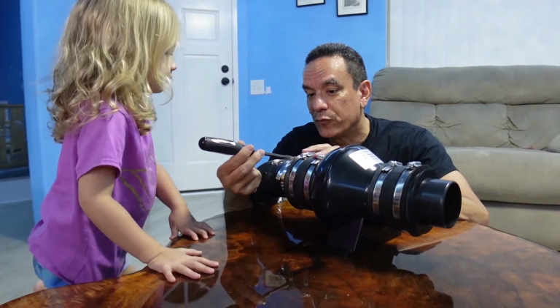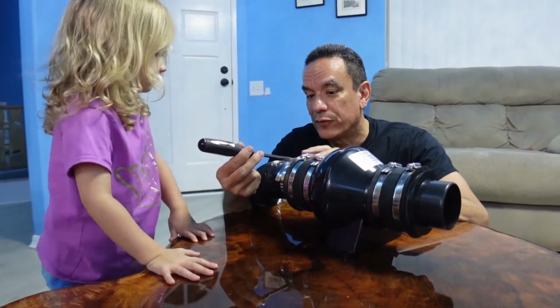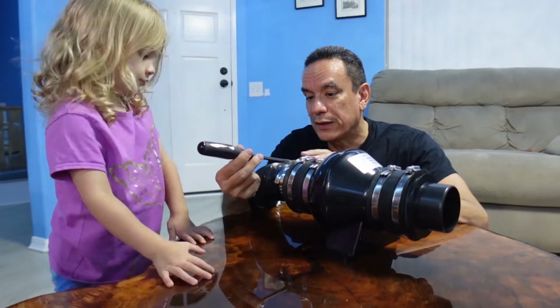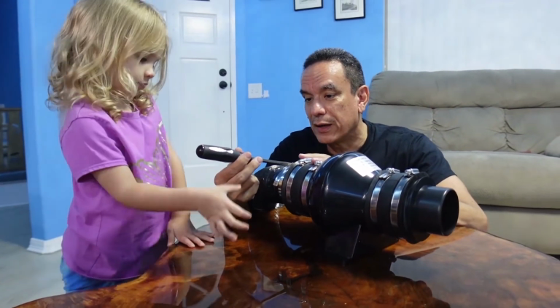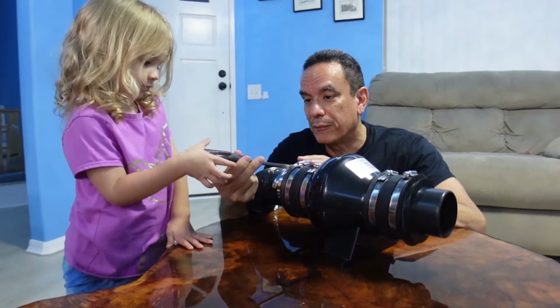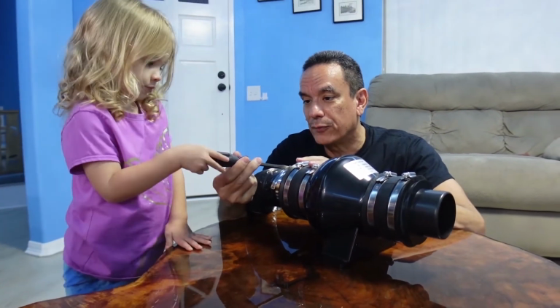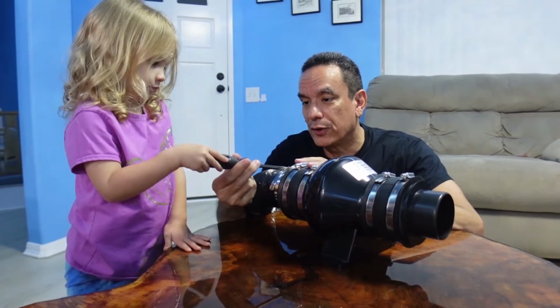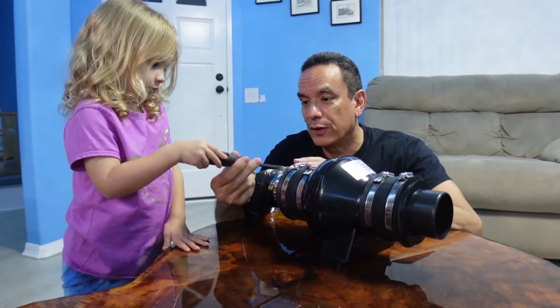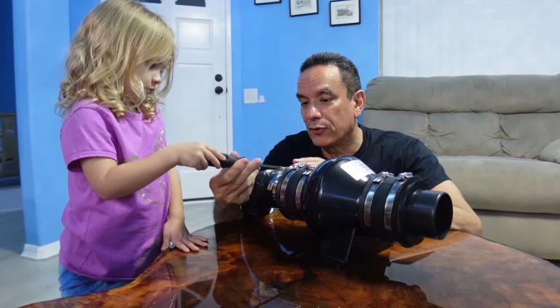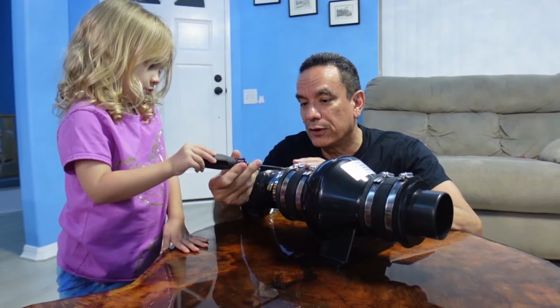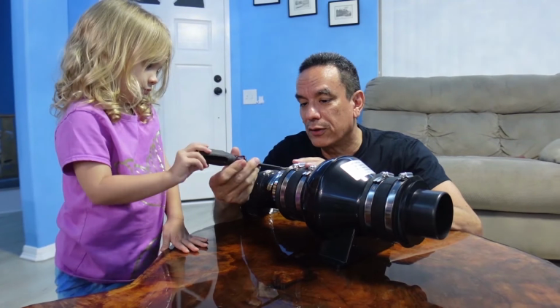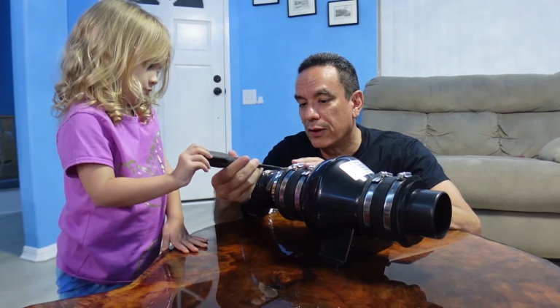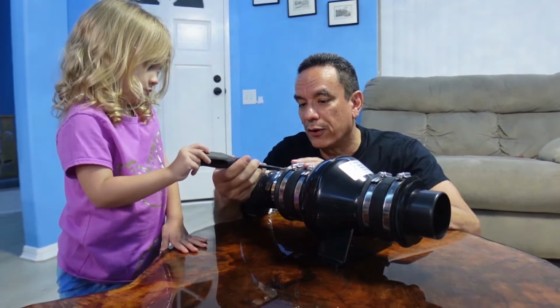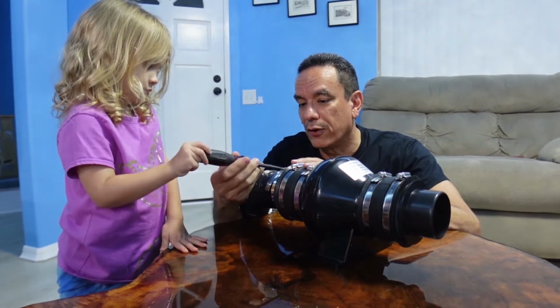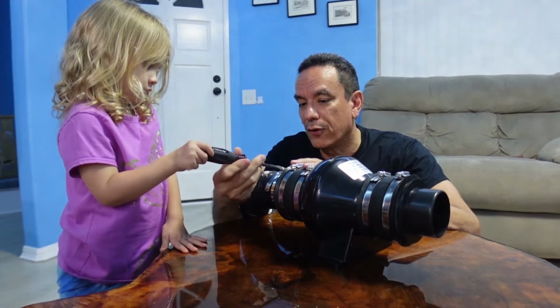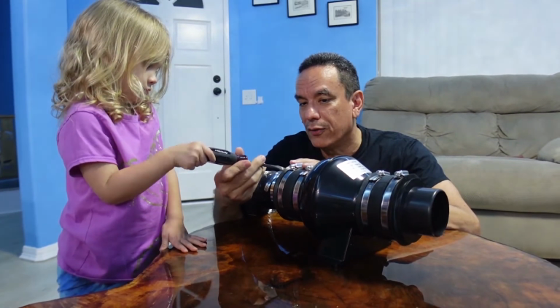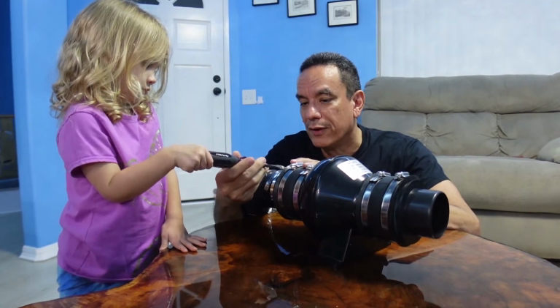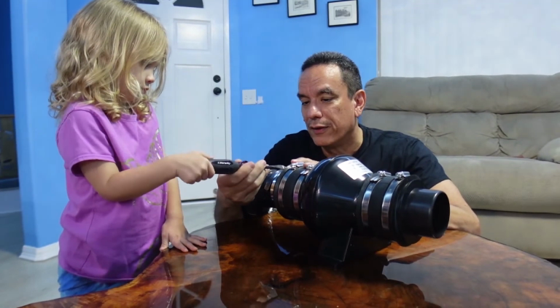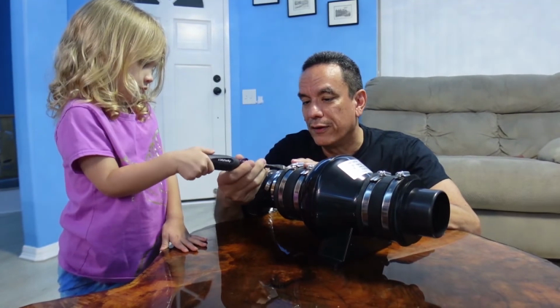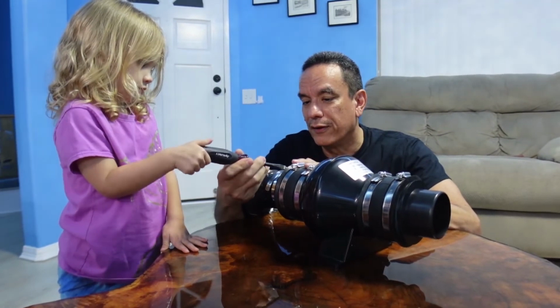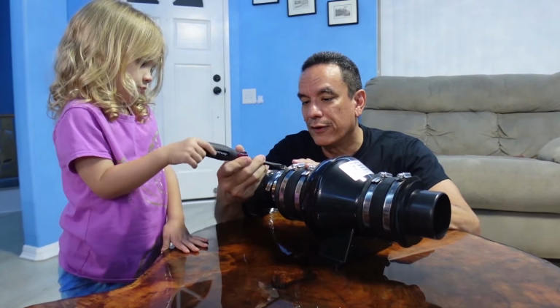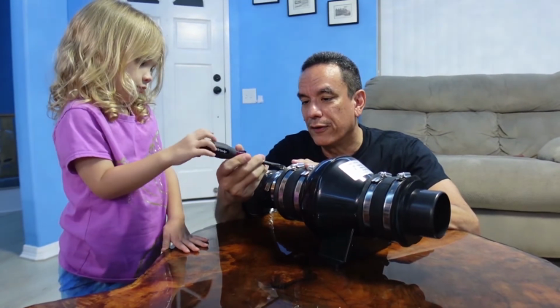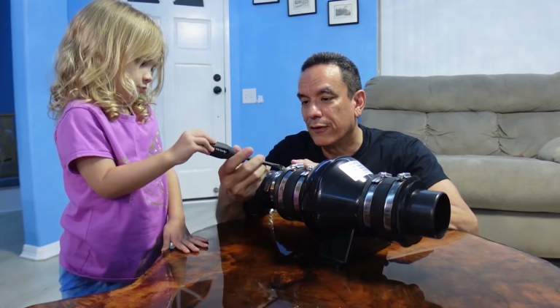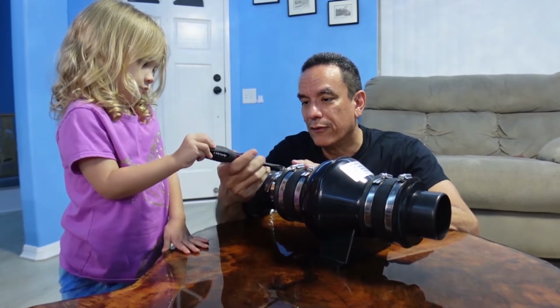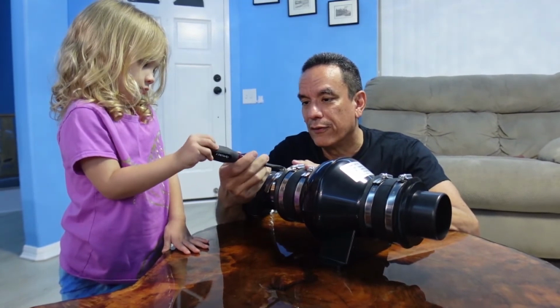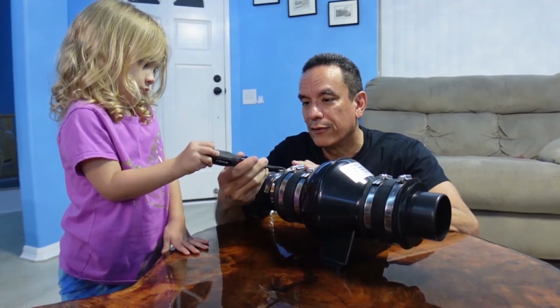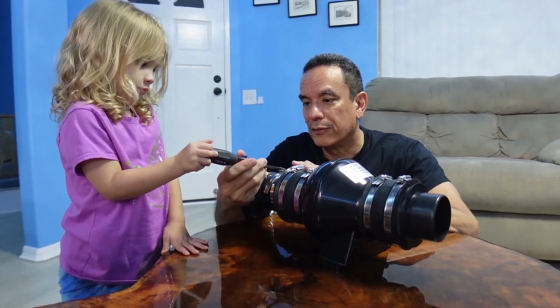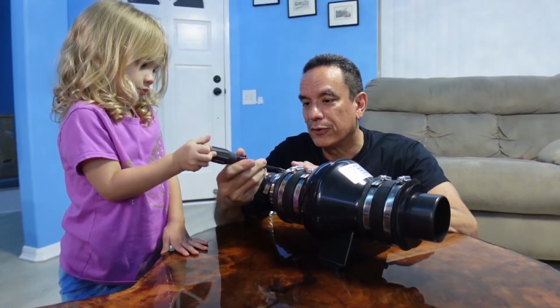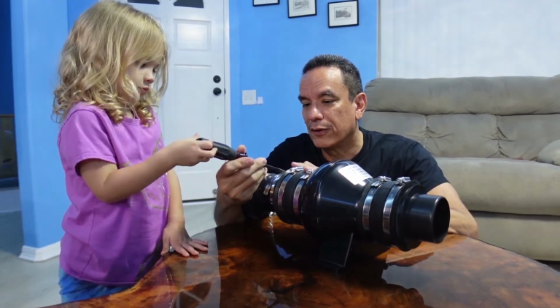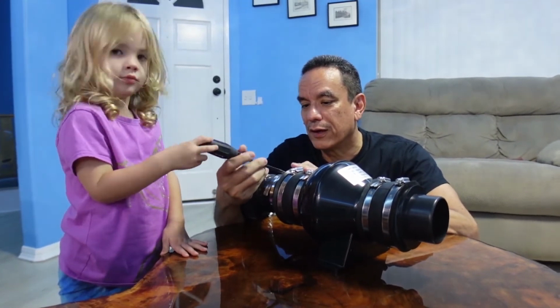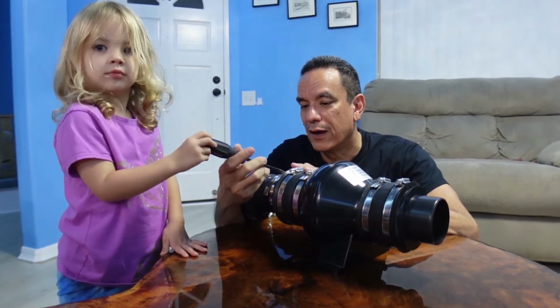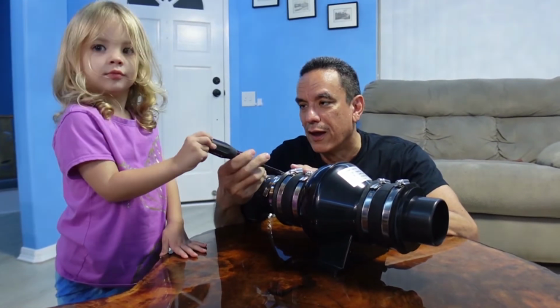If you're interested in replicating this project, we'll leave links to the fan and parts we used in the description below.